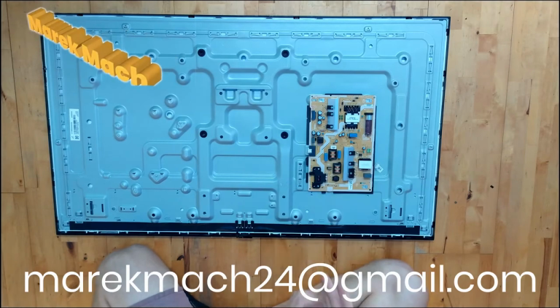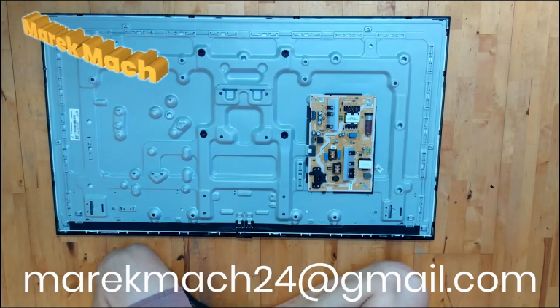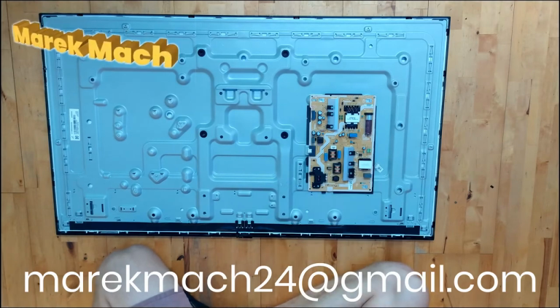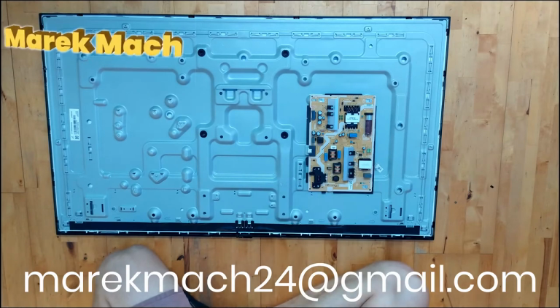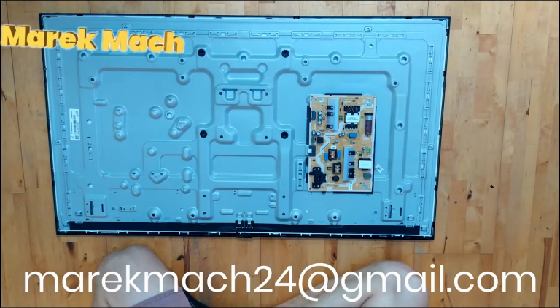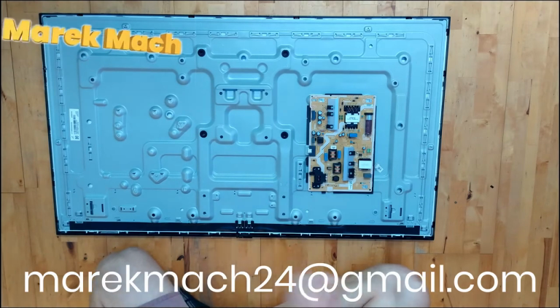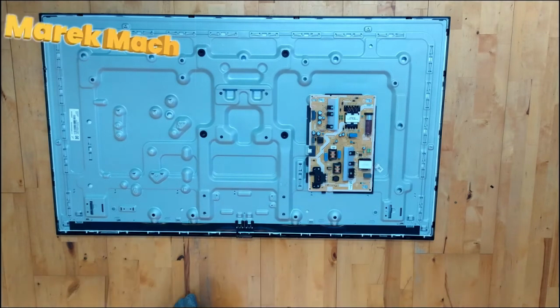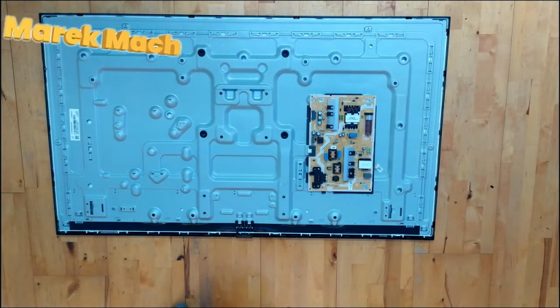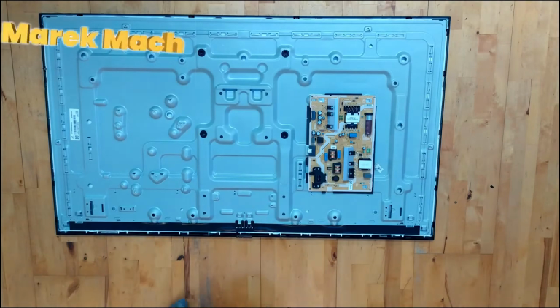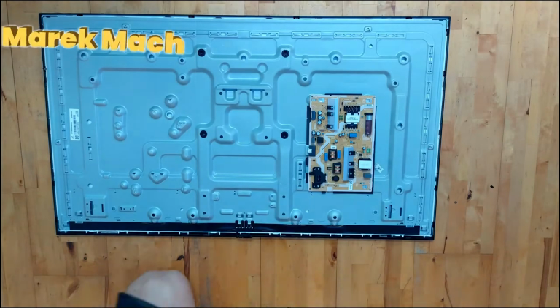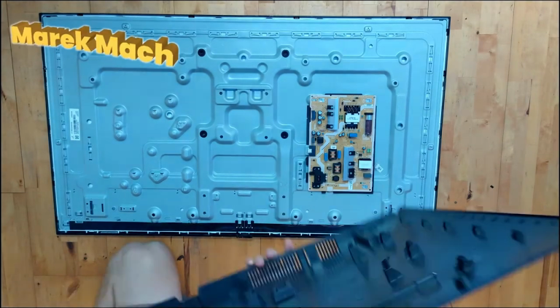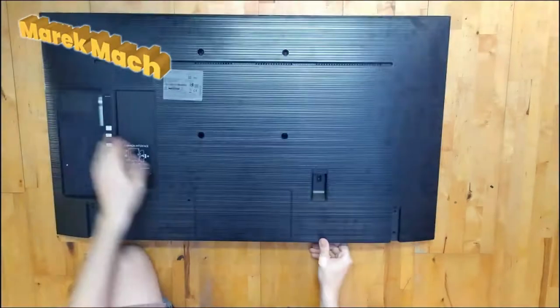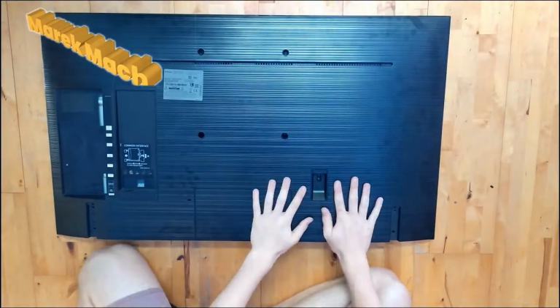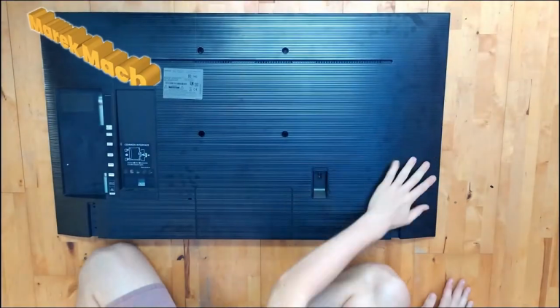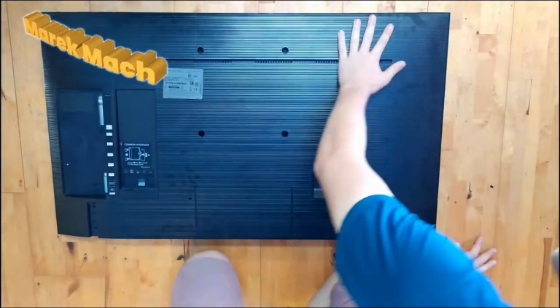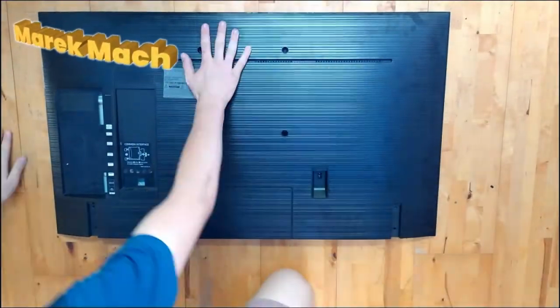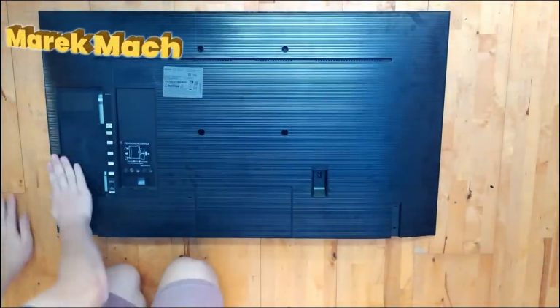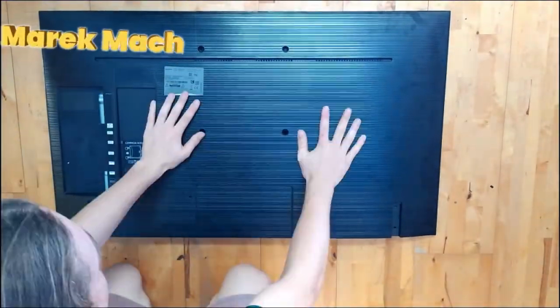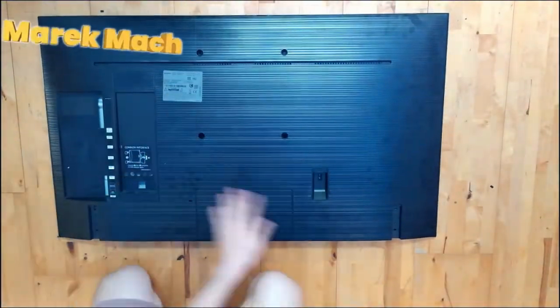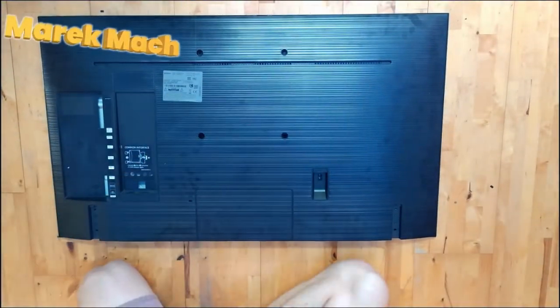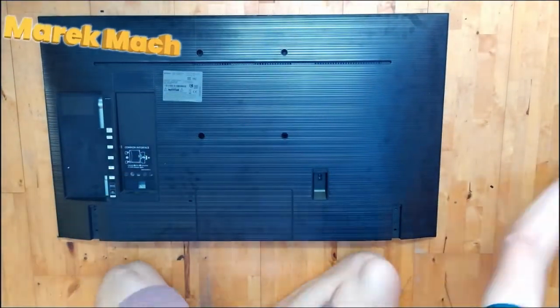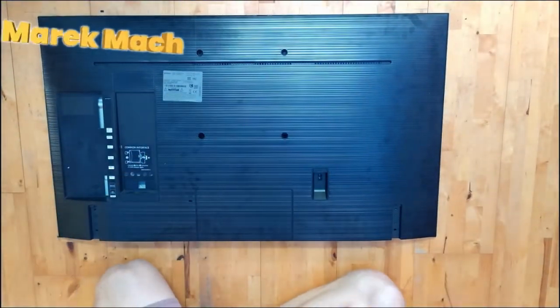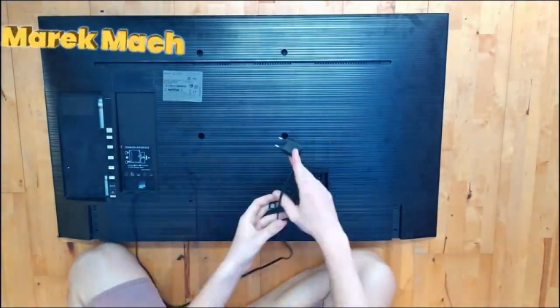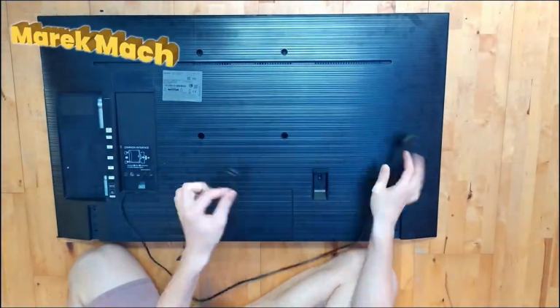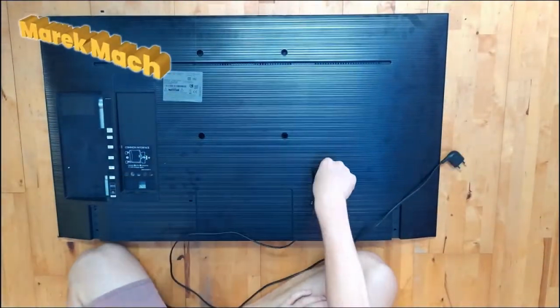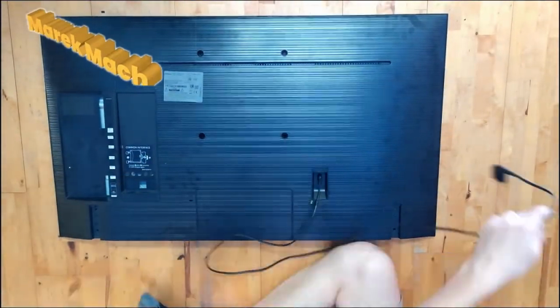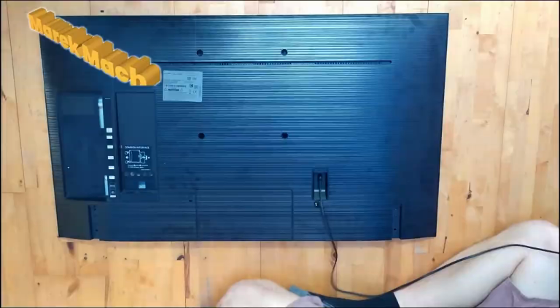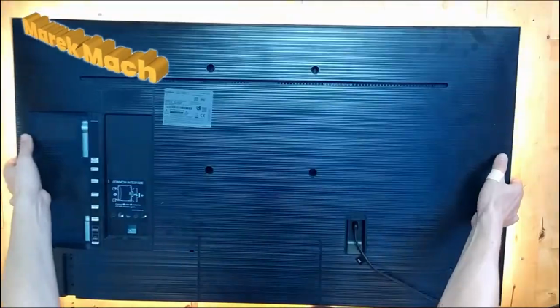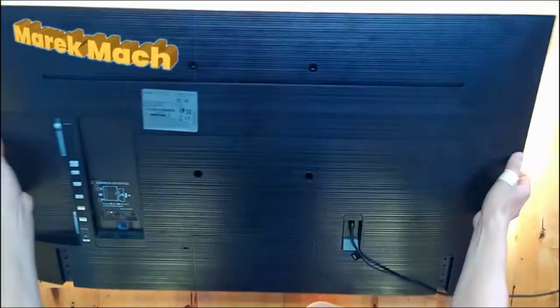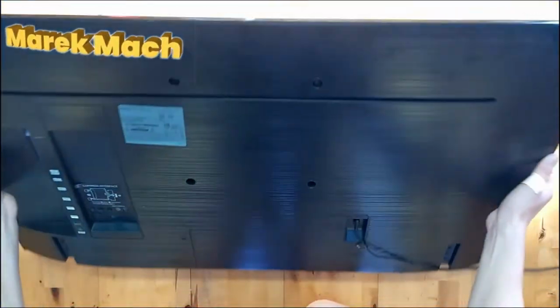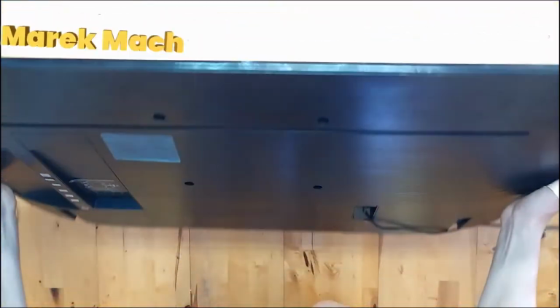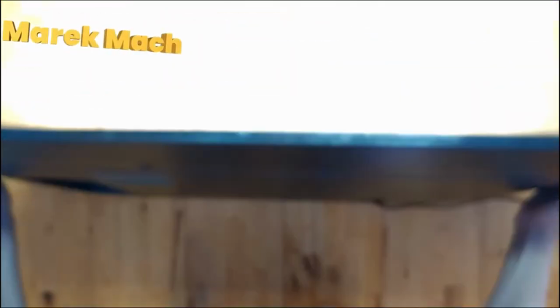It's an older model — put the backing on and it should be done.